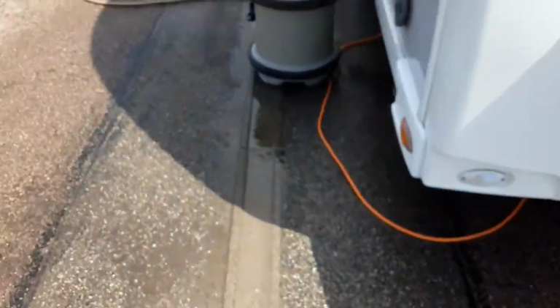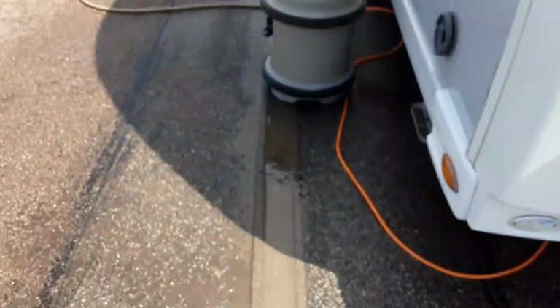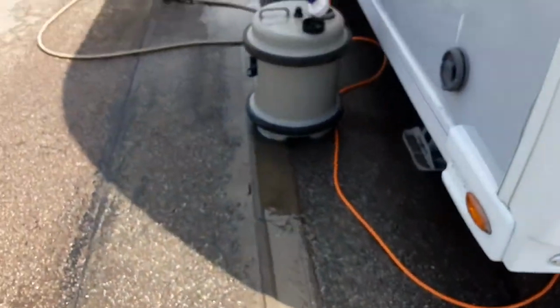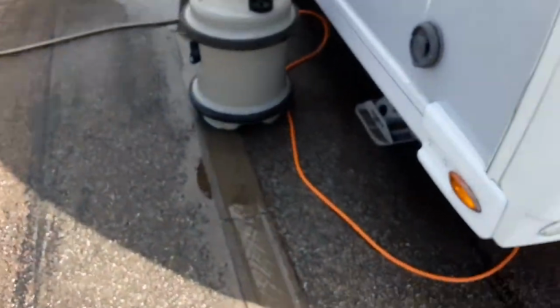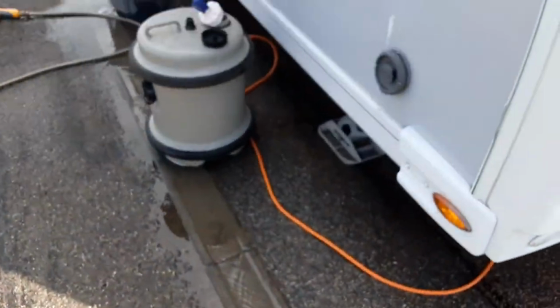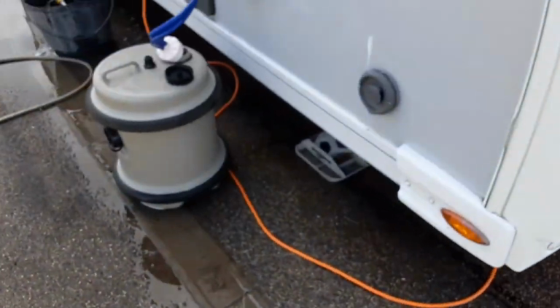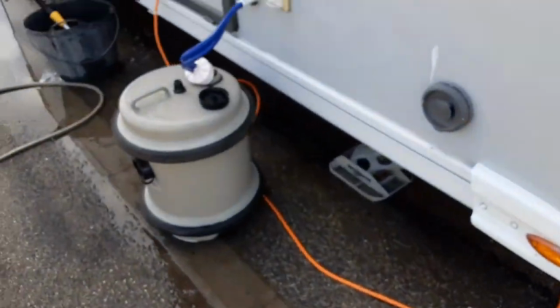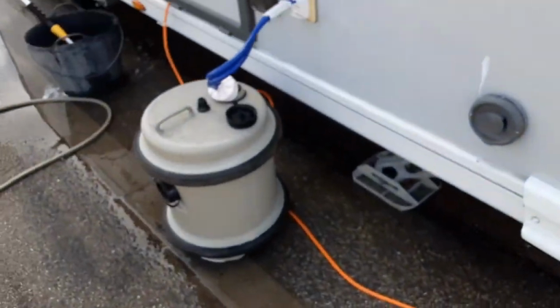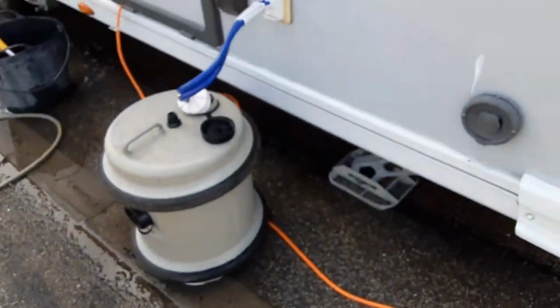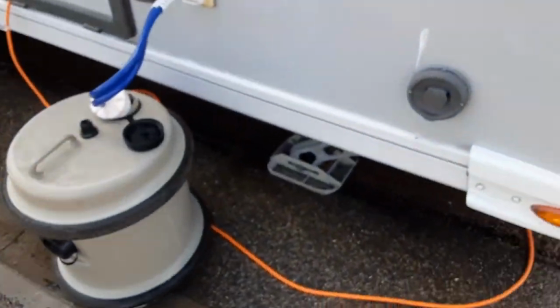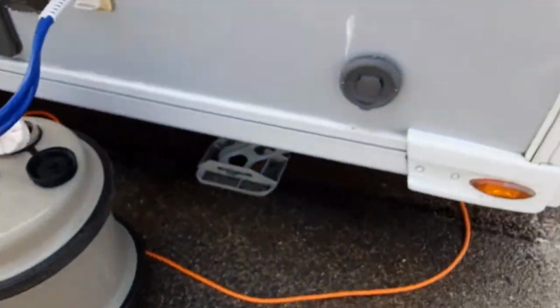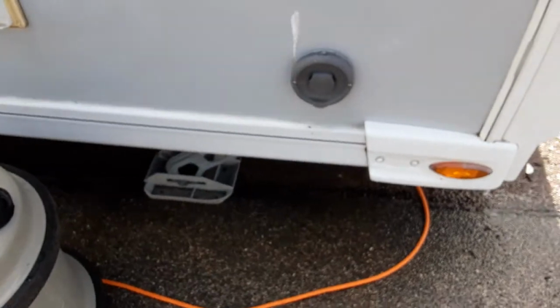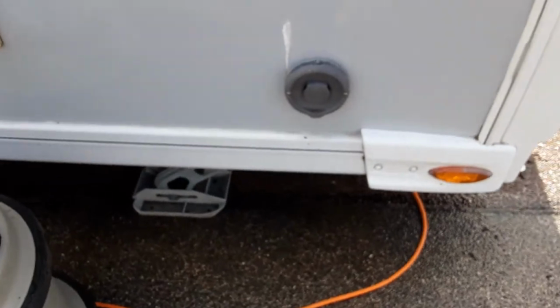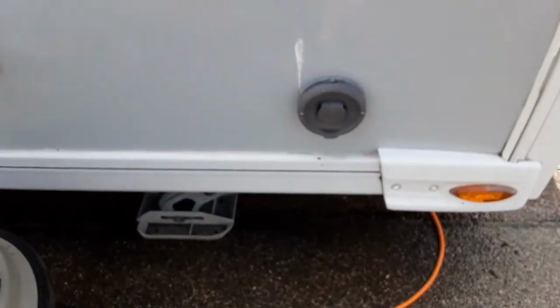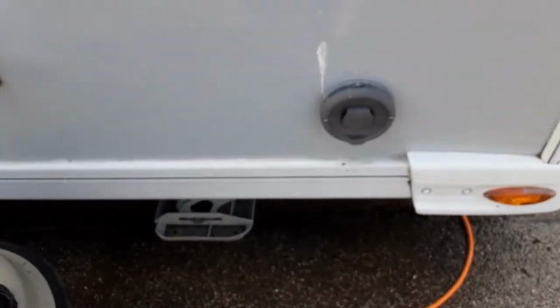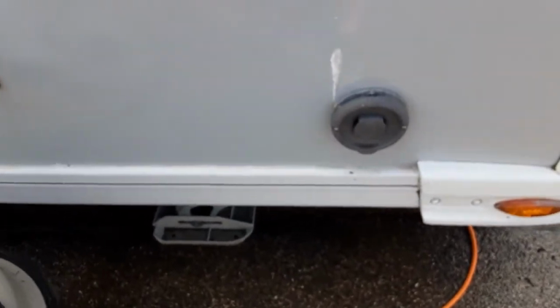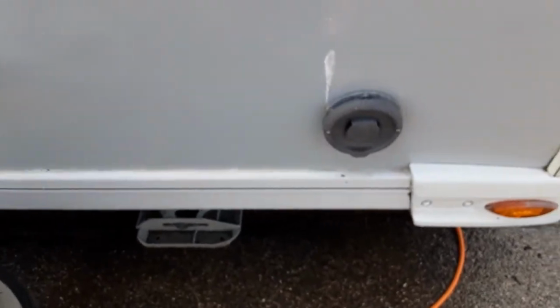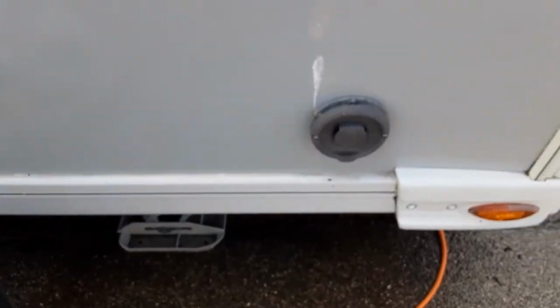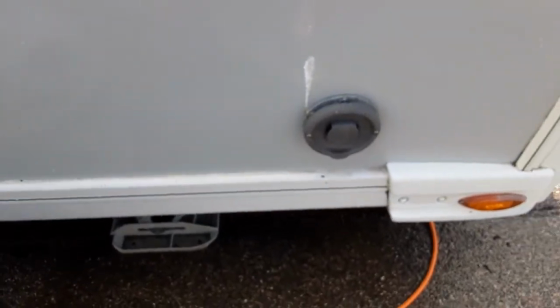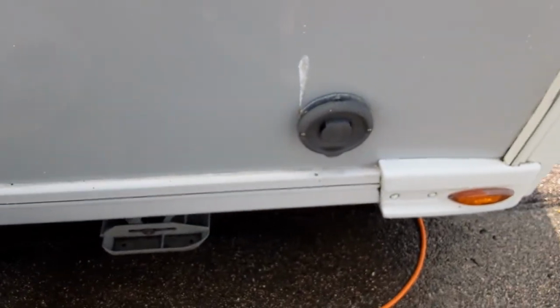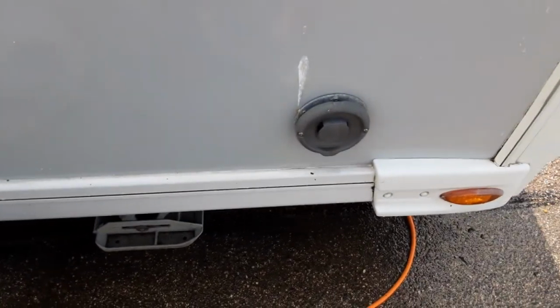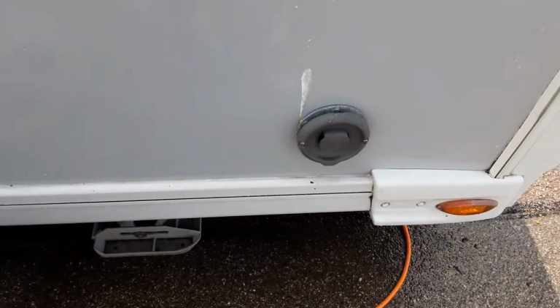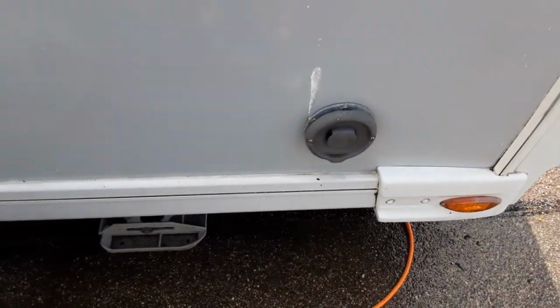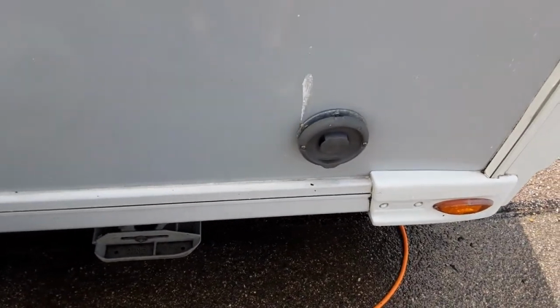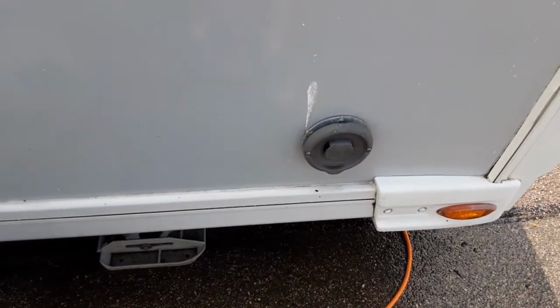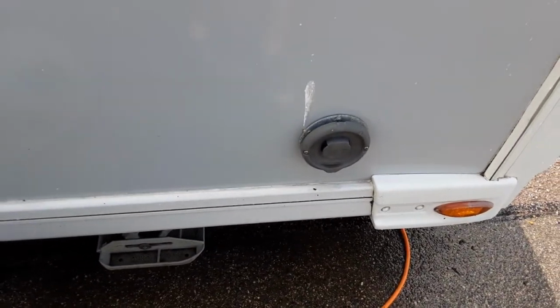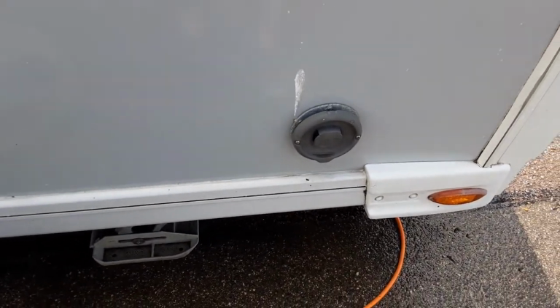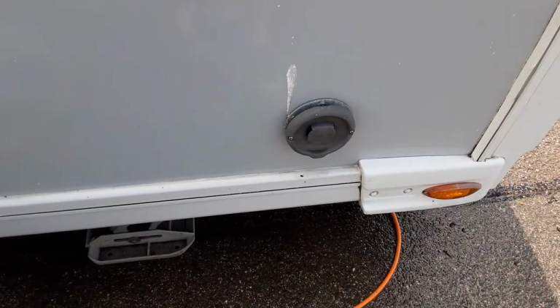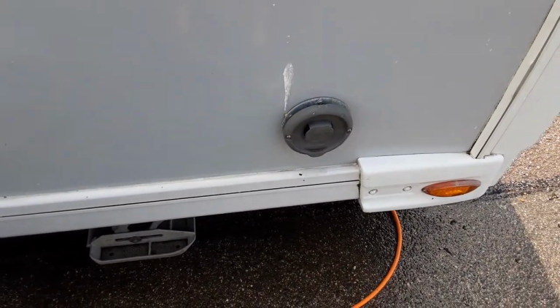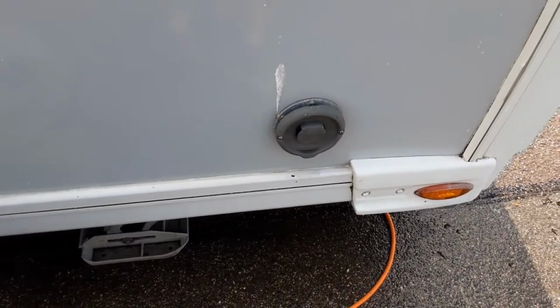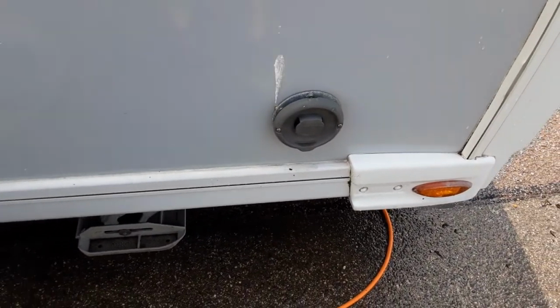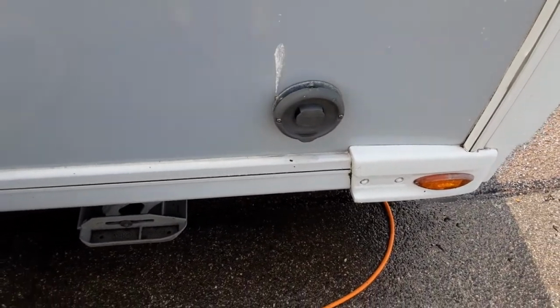Coming down the off-side of the caravan you've got your Aldi heating and hot water flue. That is simply there to allow the heating system to breathe.